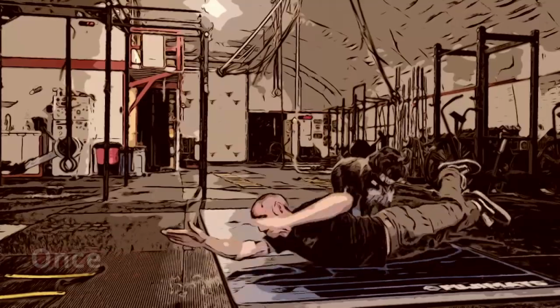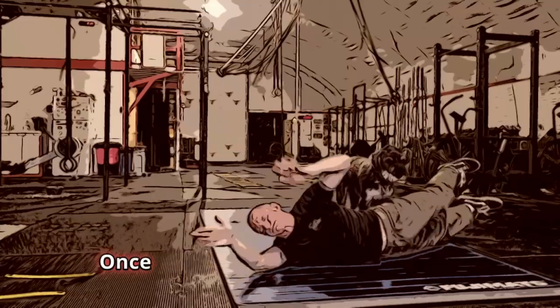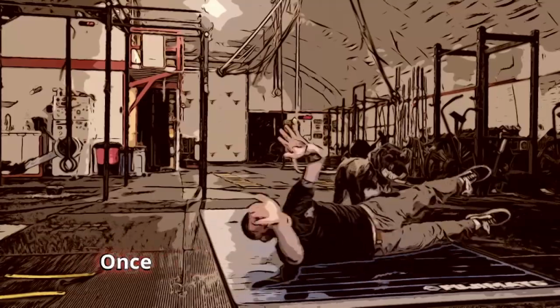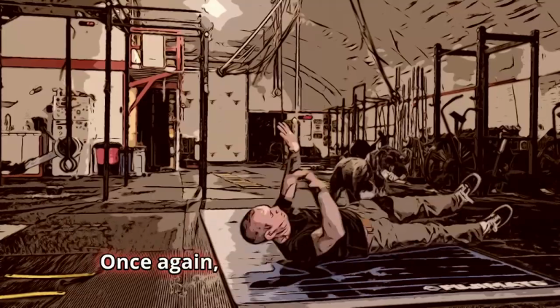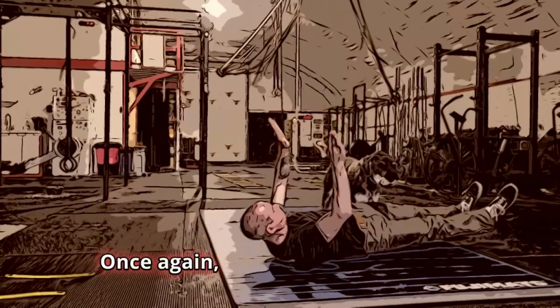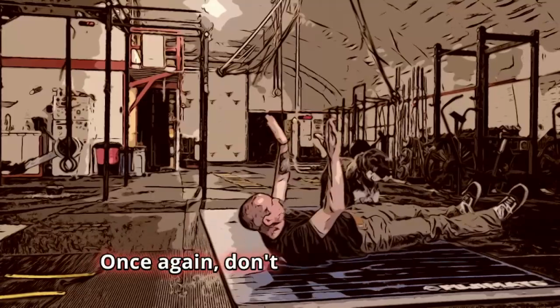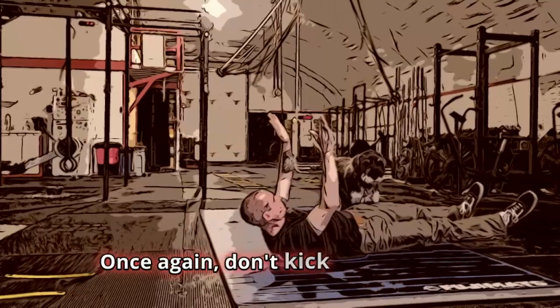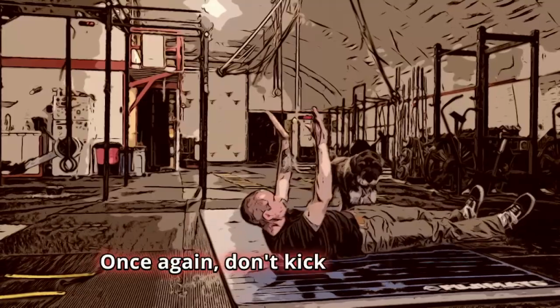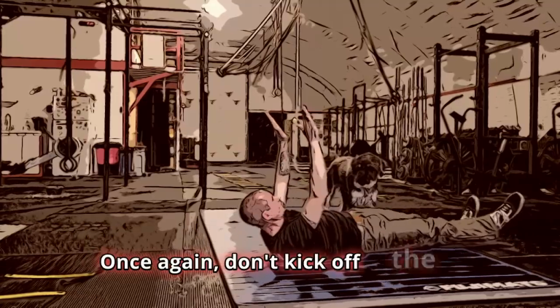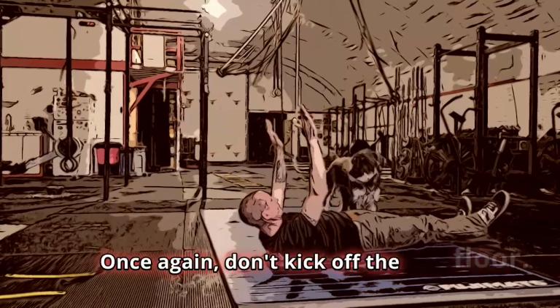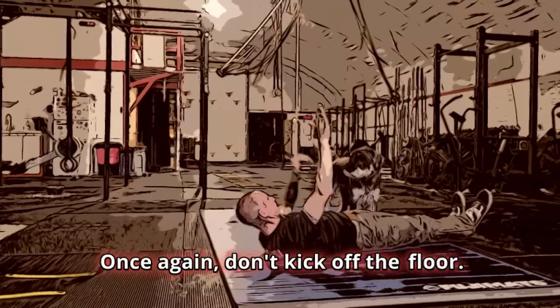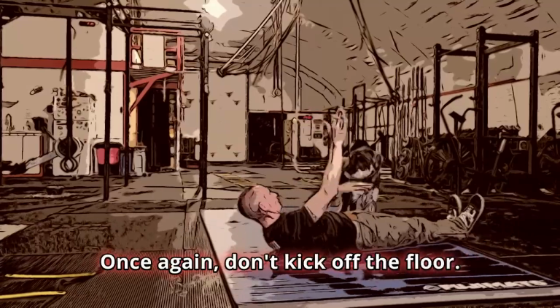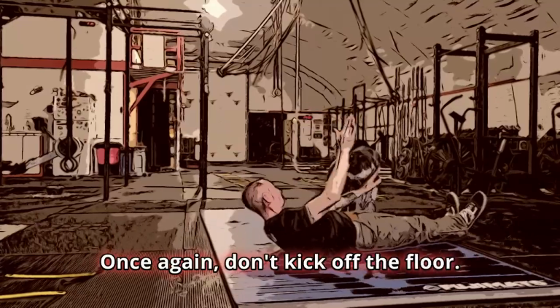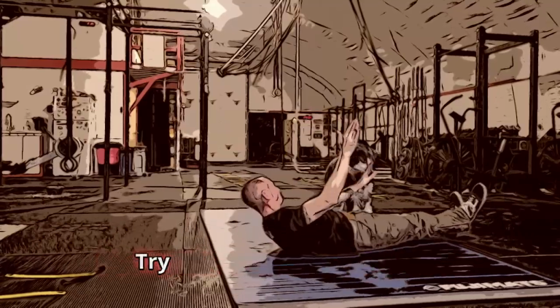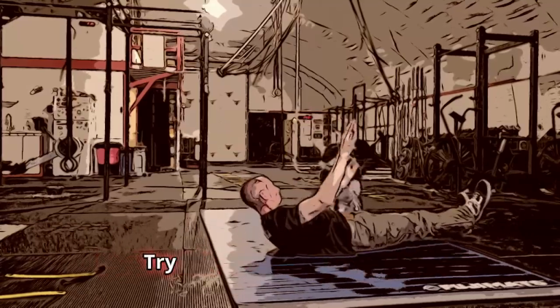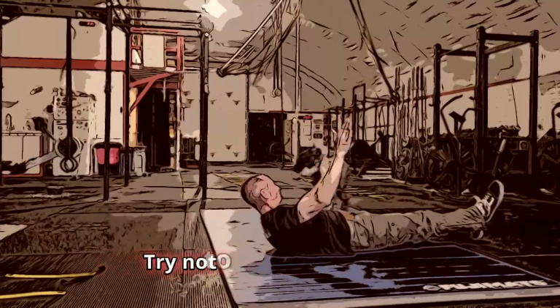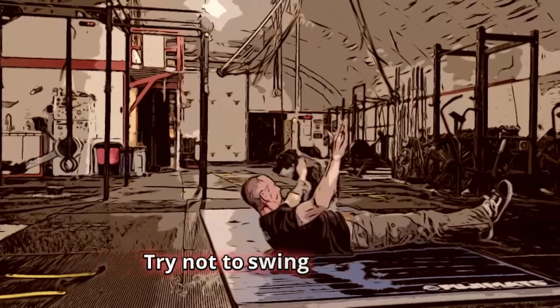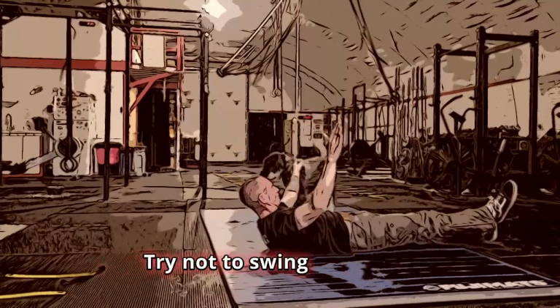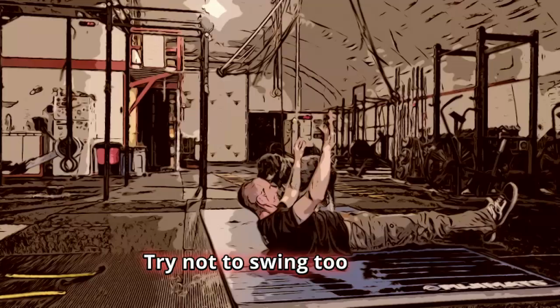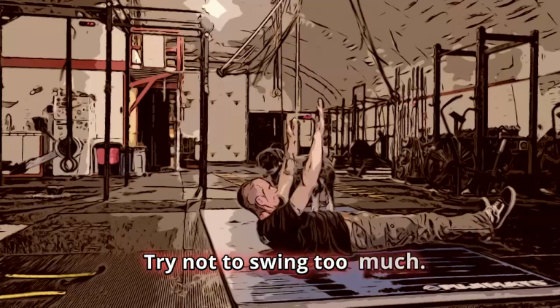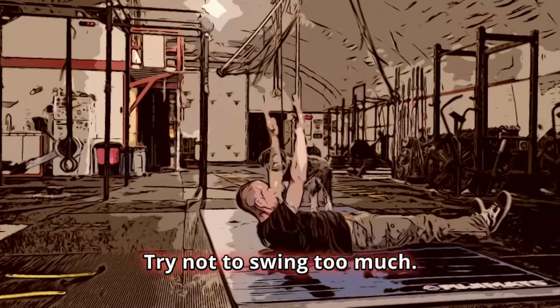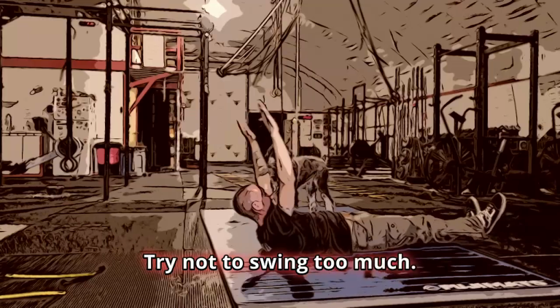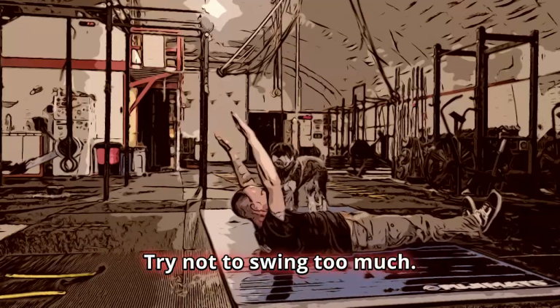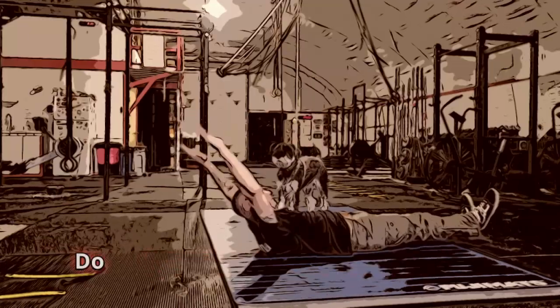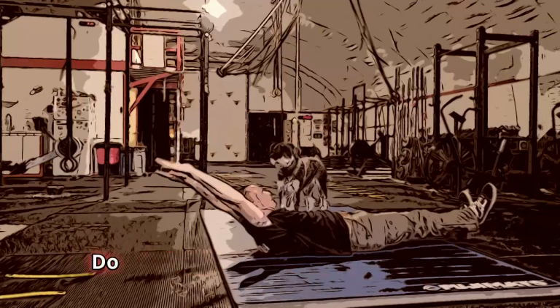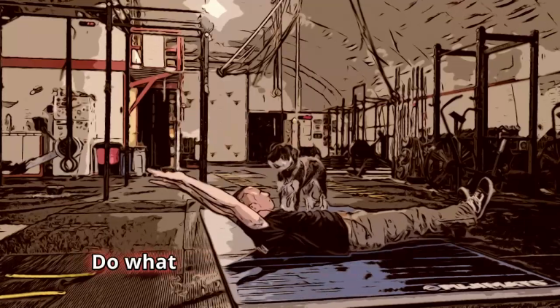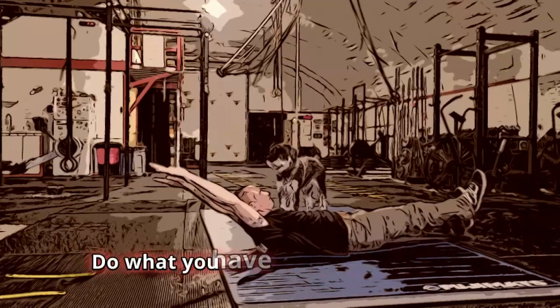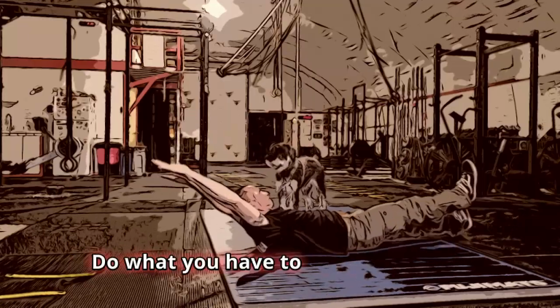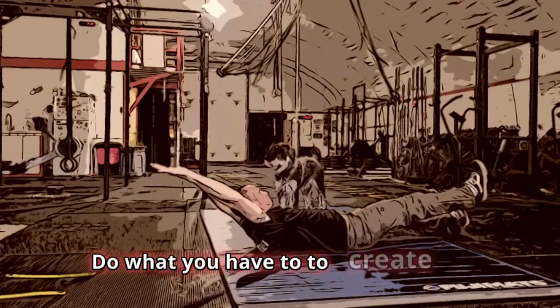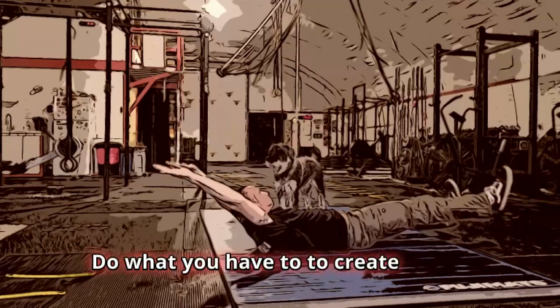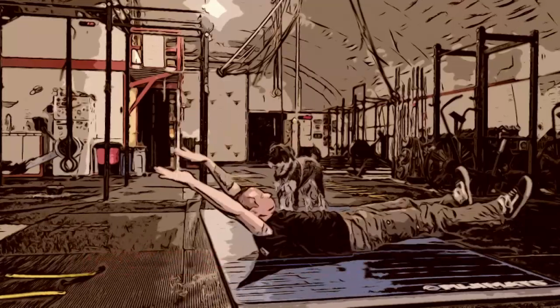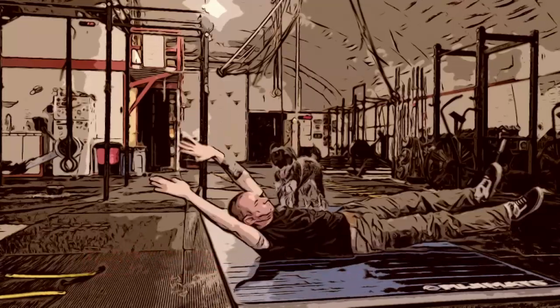Once again, don't kick off the floor. Try not to swing too much. Do what you have to to use the space.